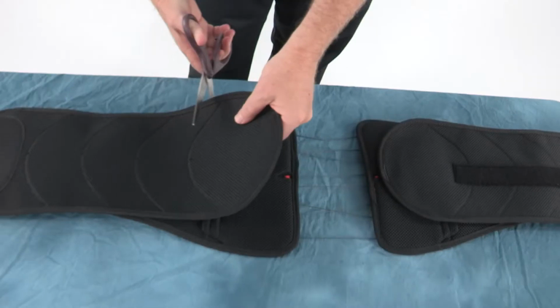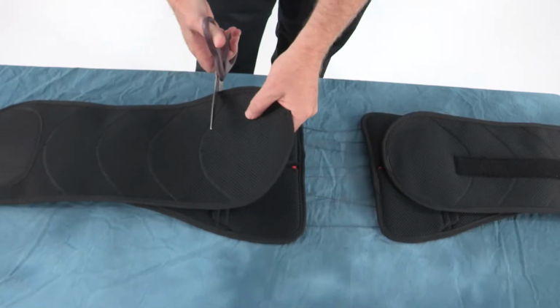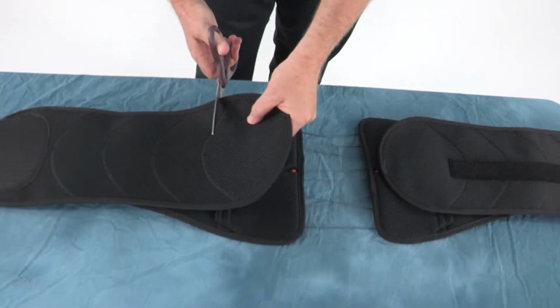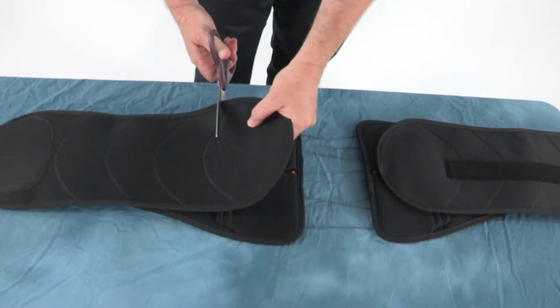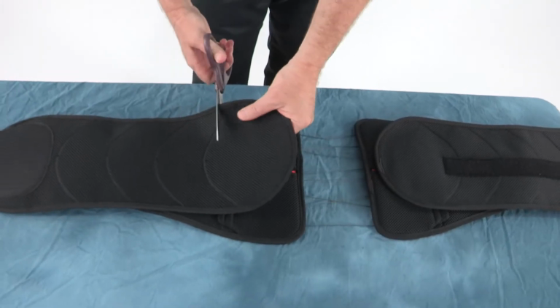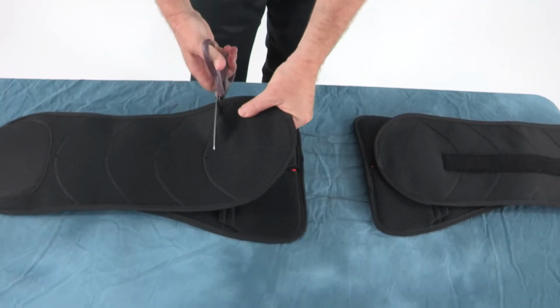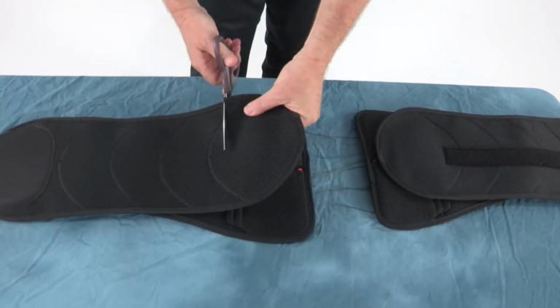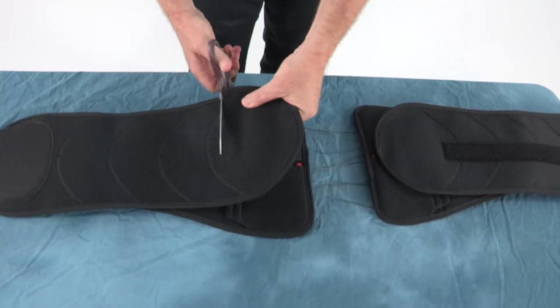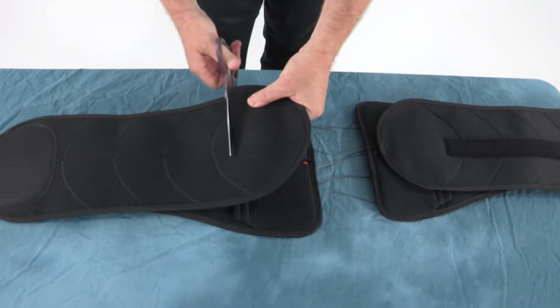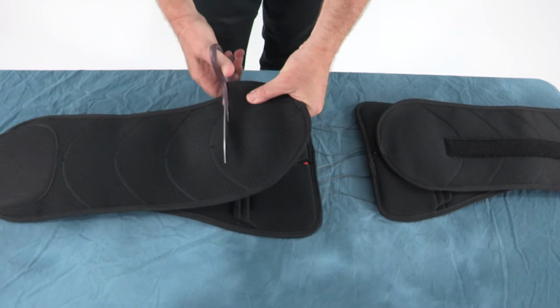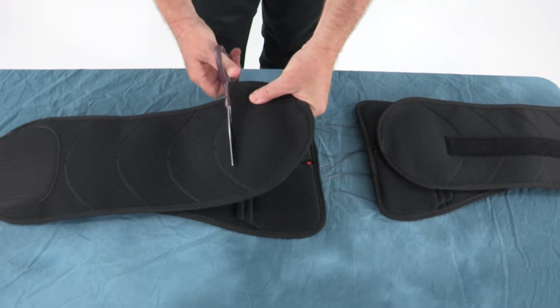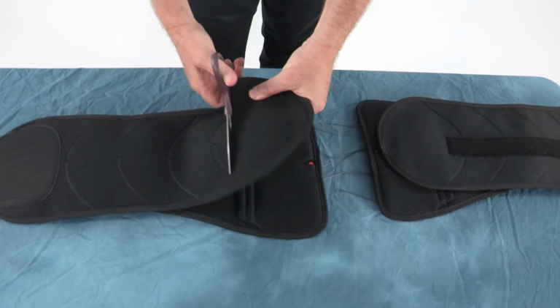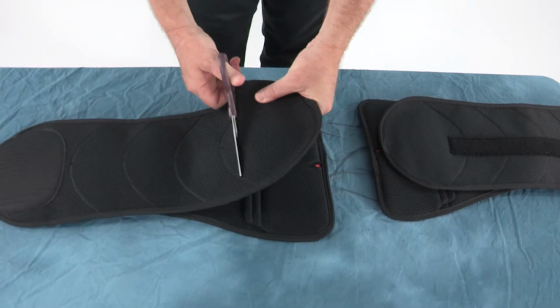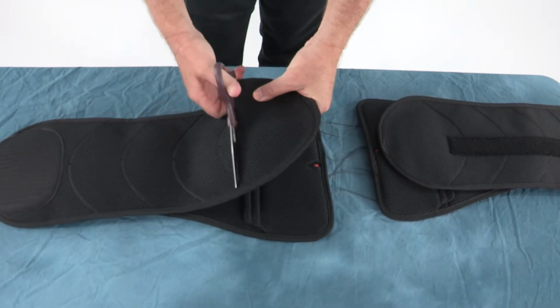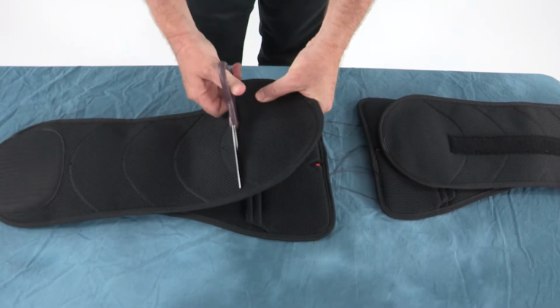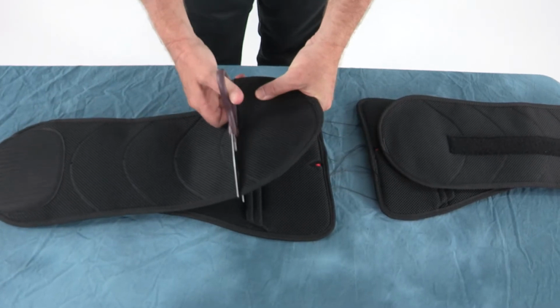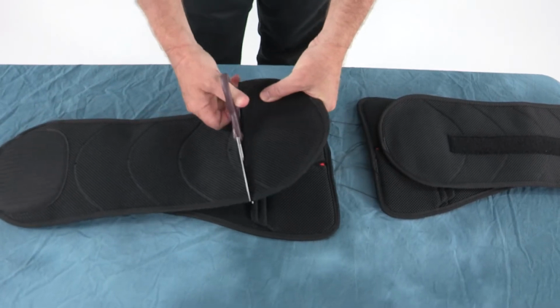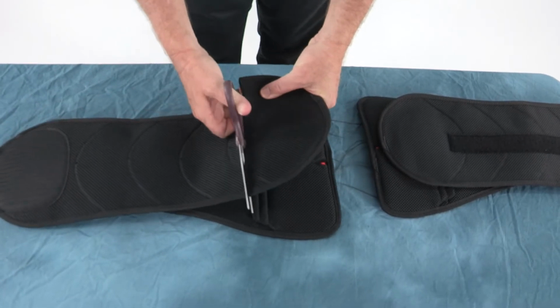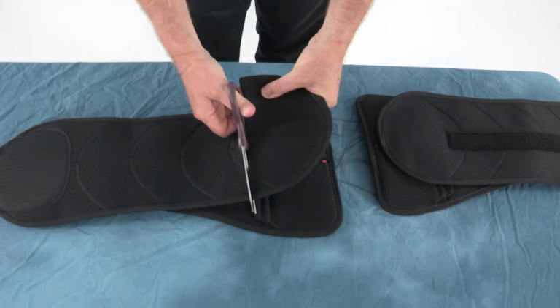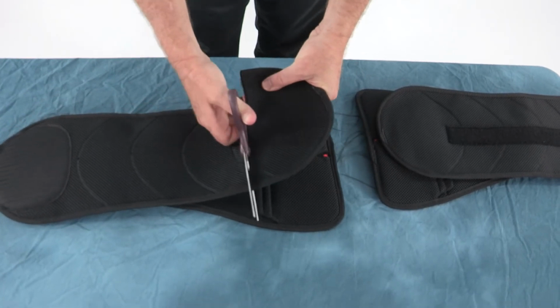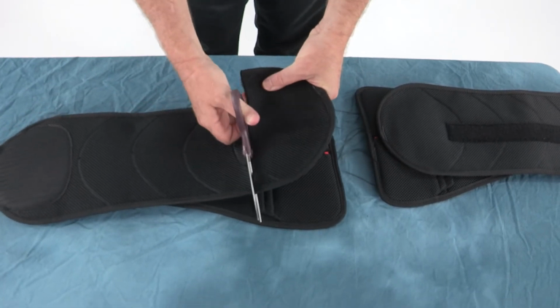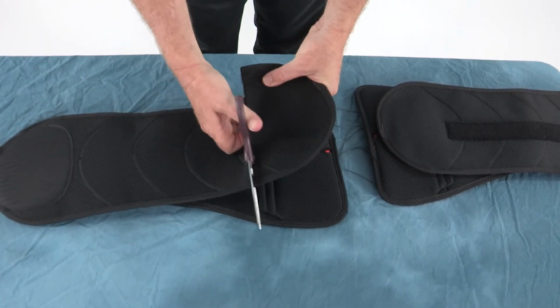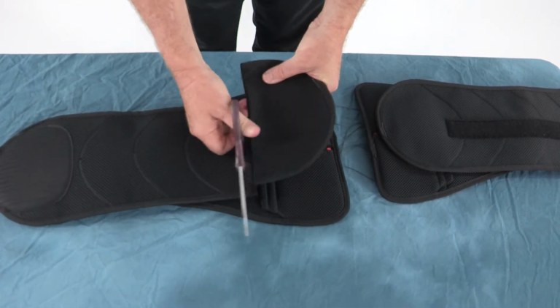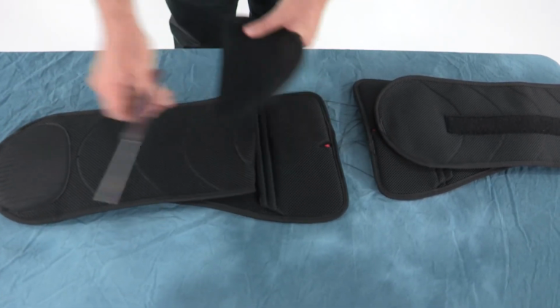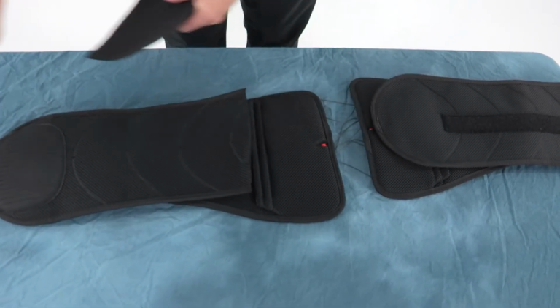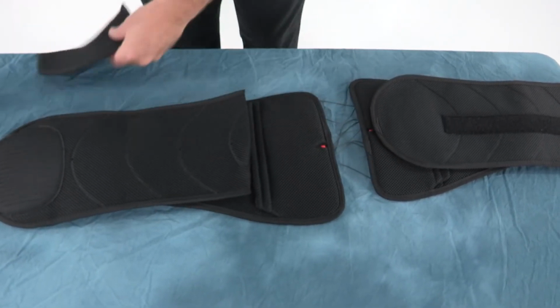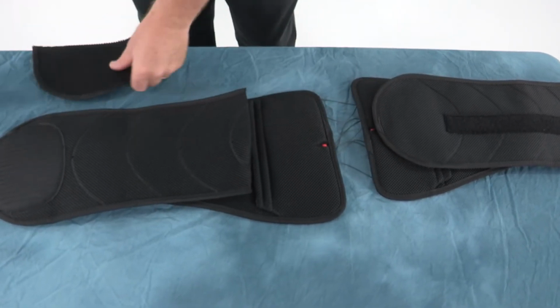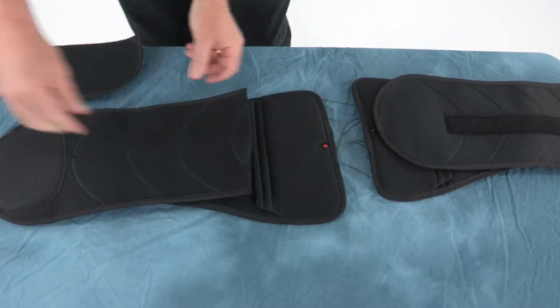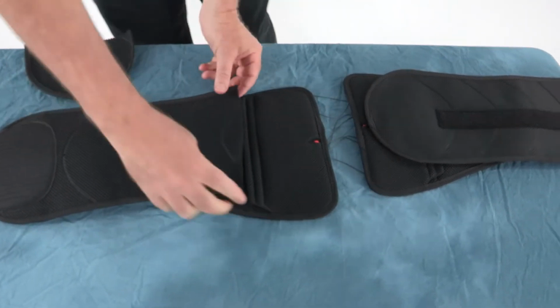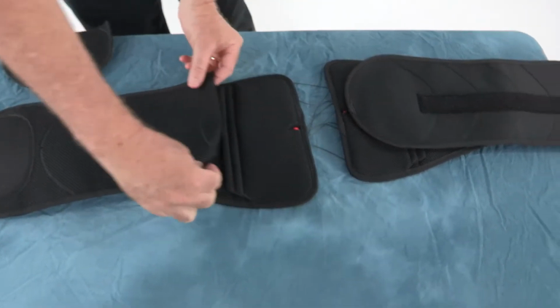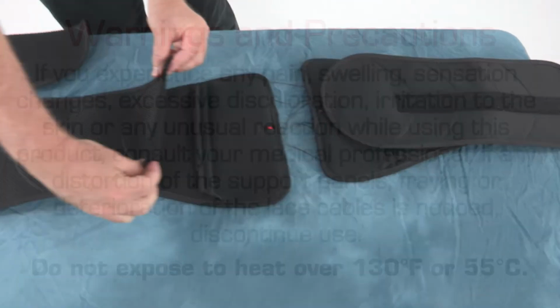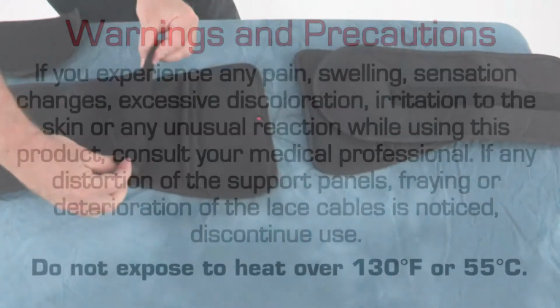Excess material on the belt wings may be trimmed. However, make sure the belt is properly fit prior to trimming.